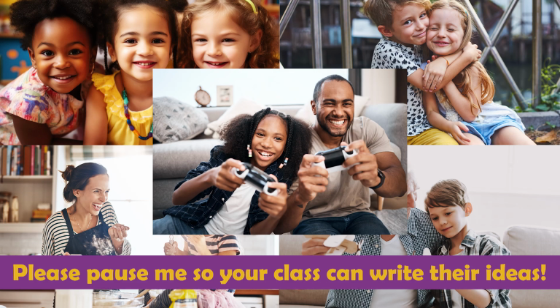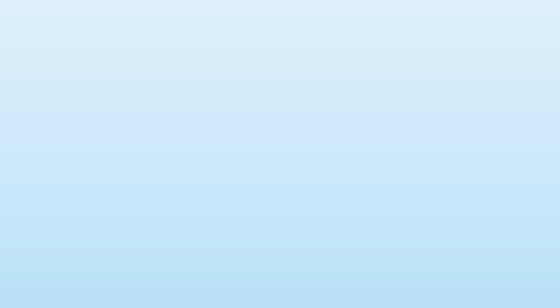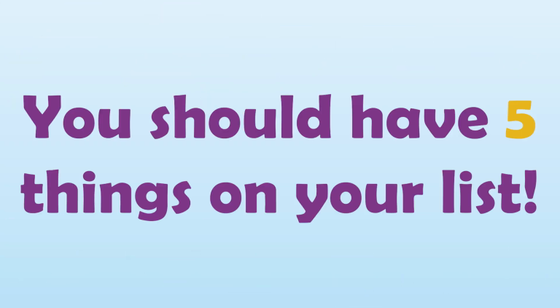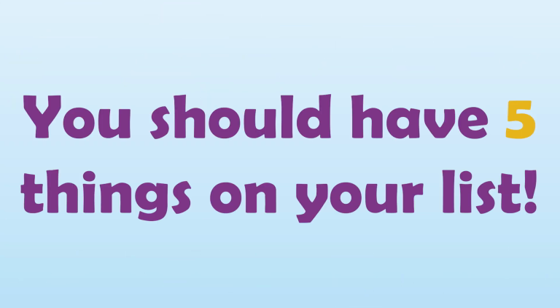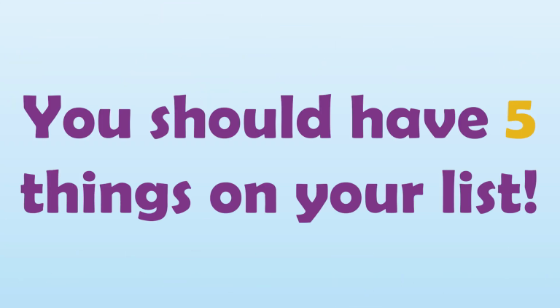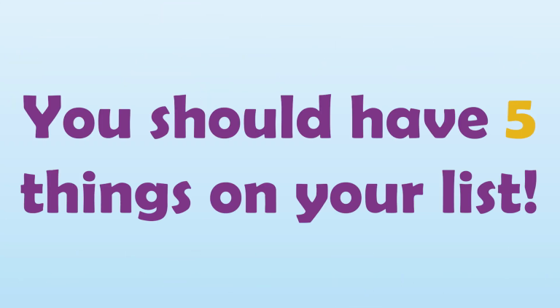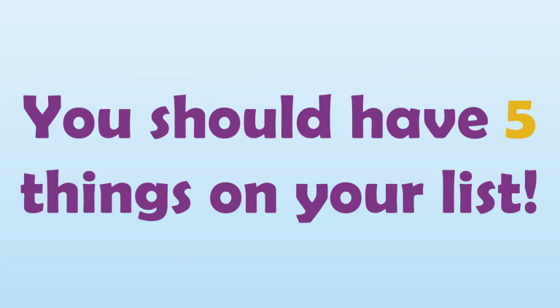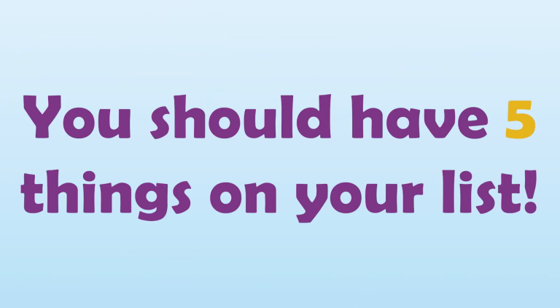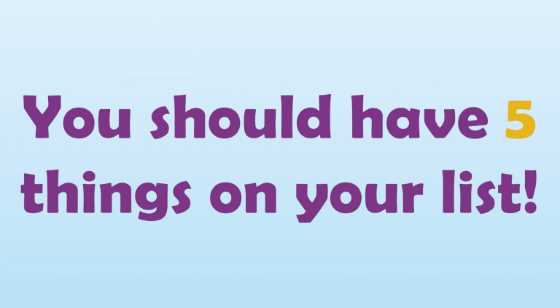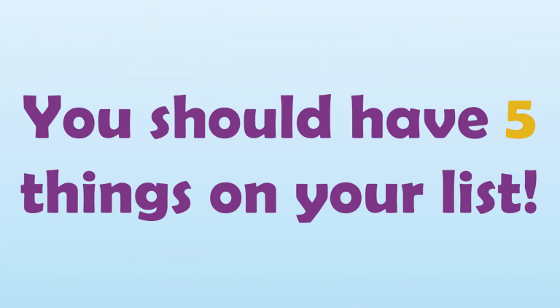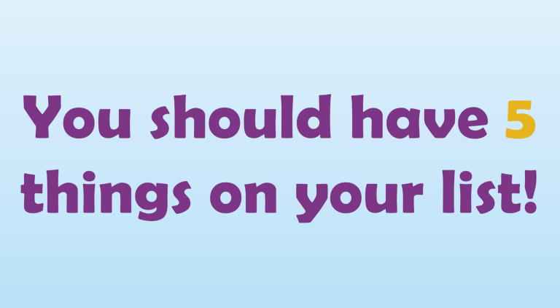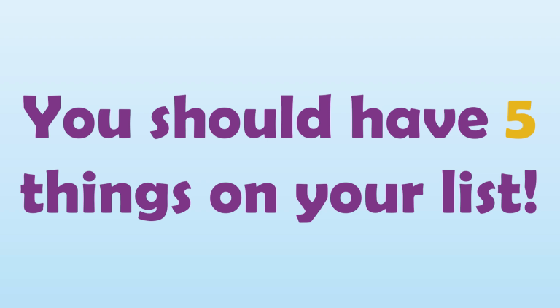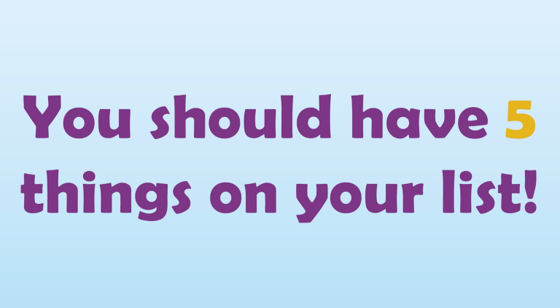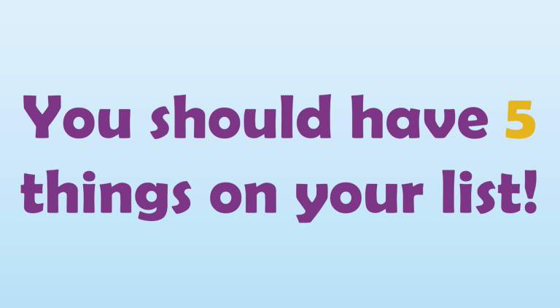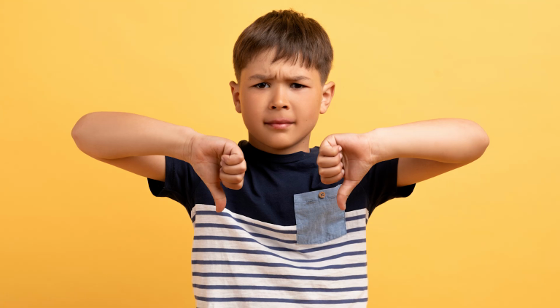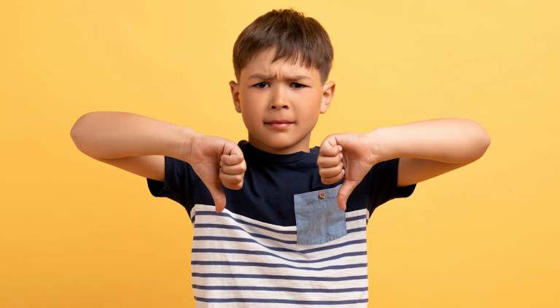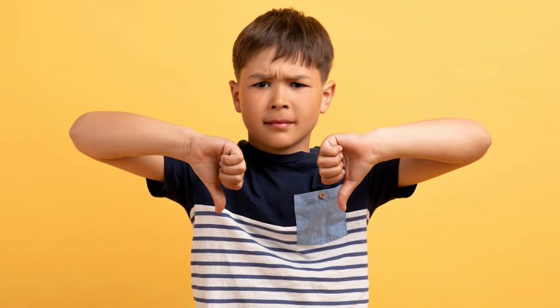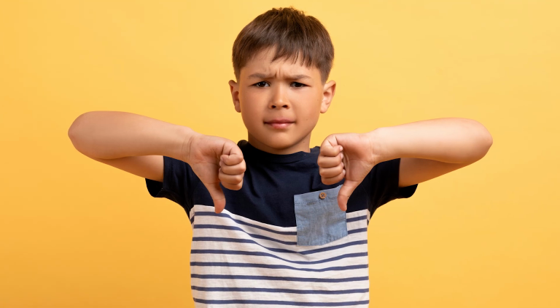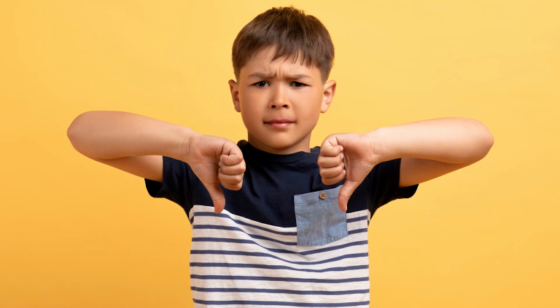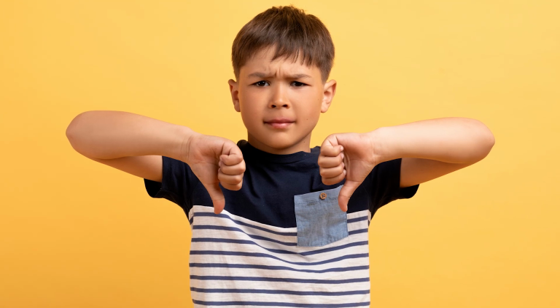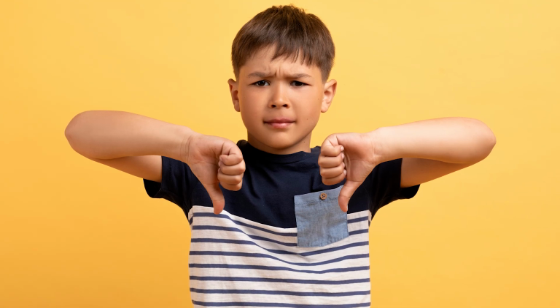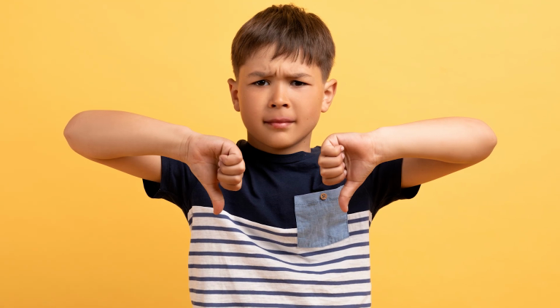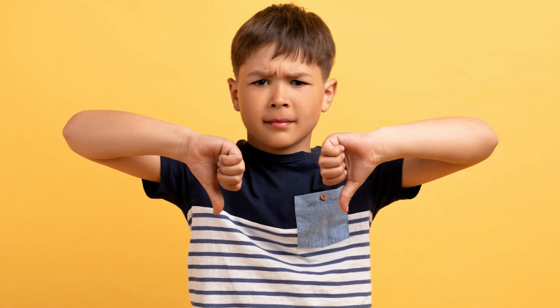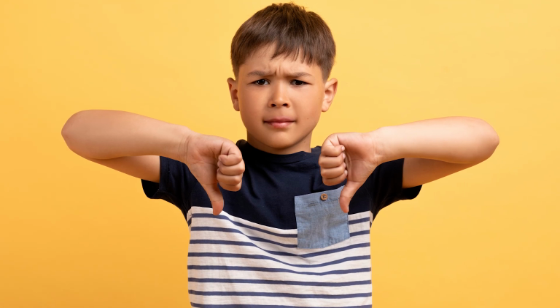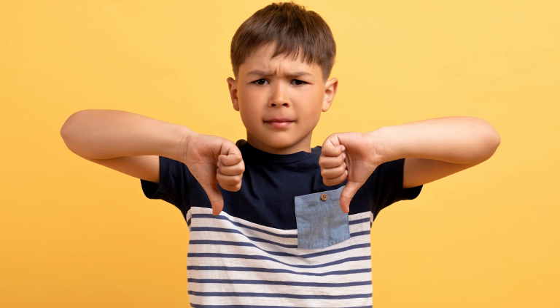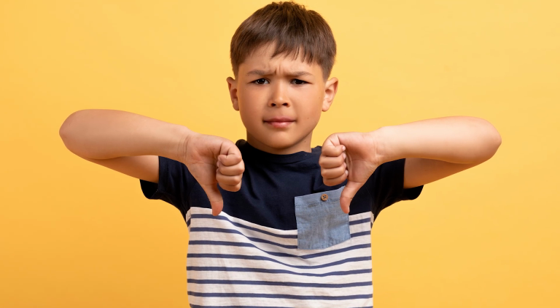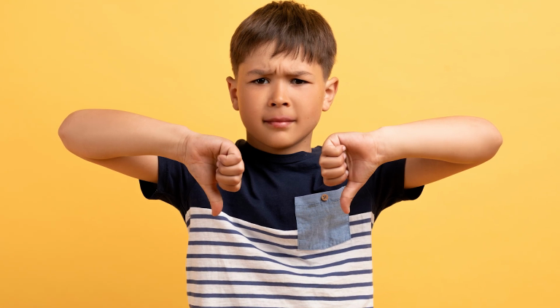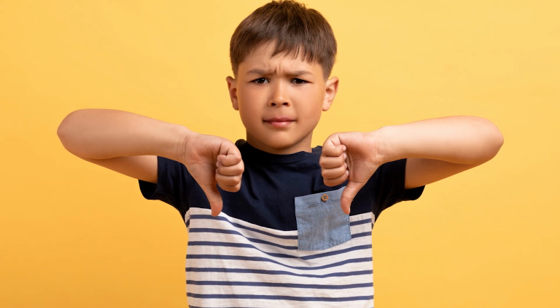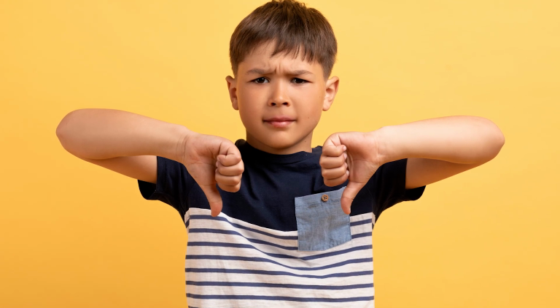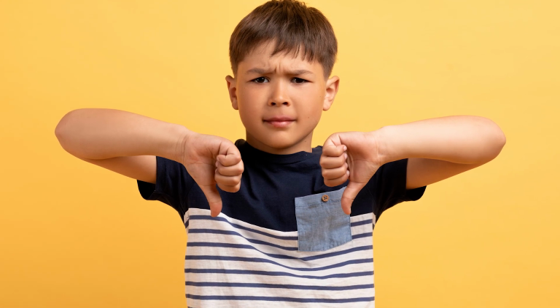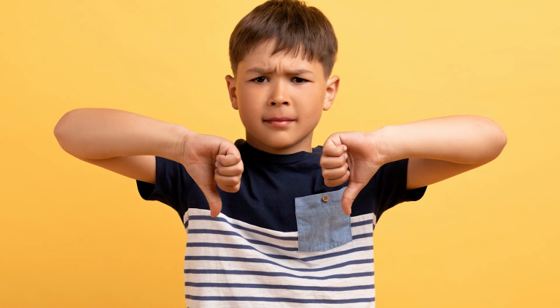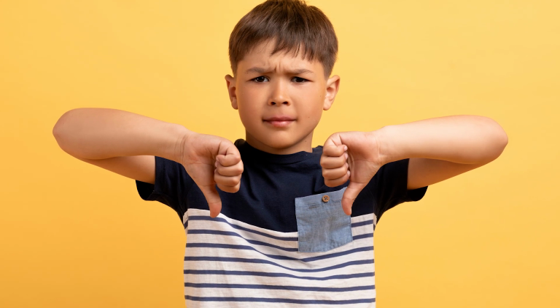You should have five things on your list. Now think of two or three things you don't like and write them down at the bottom of your list.